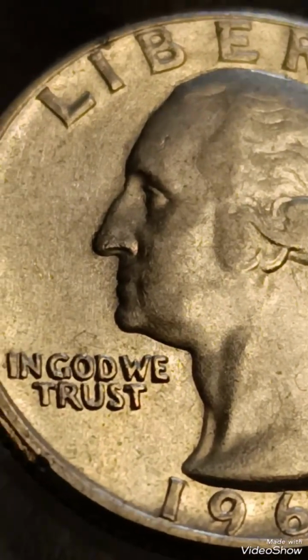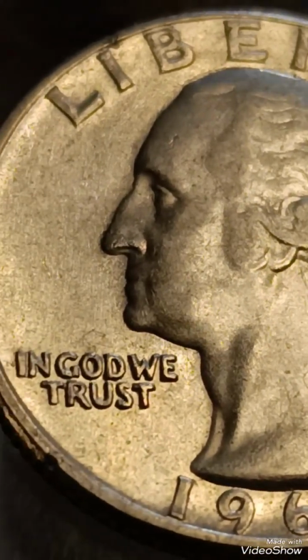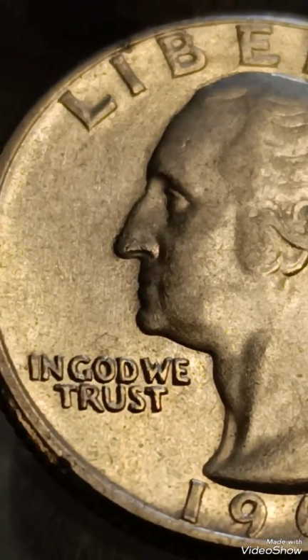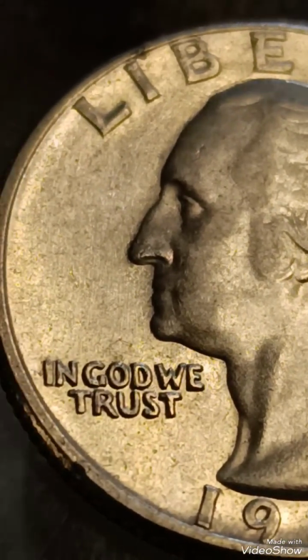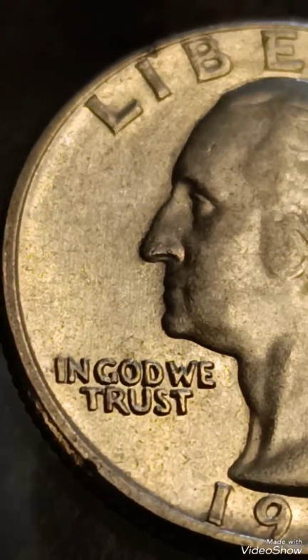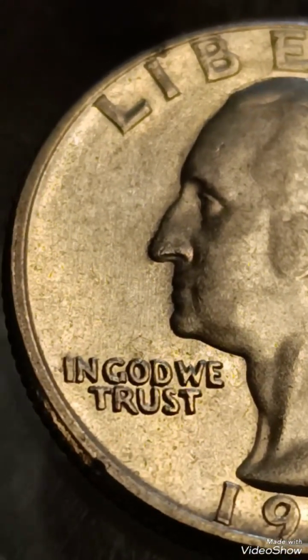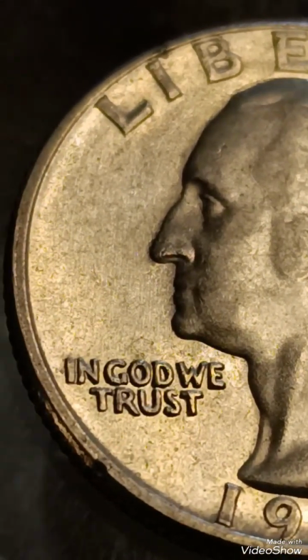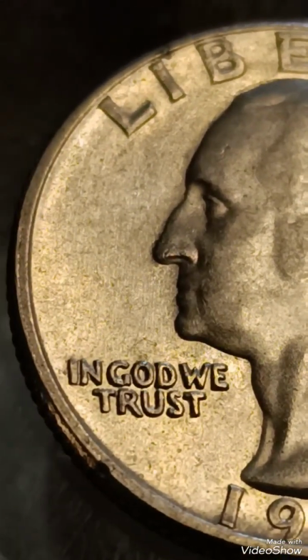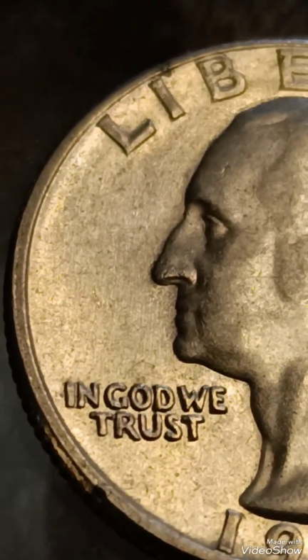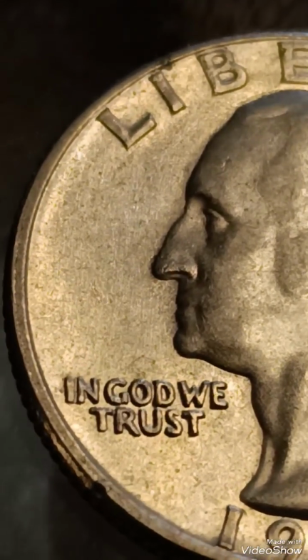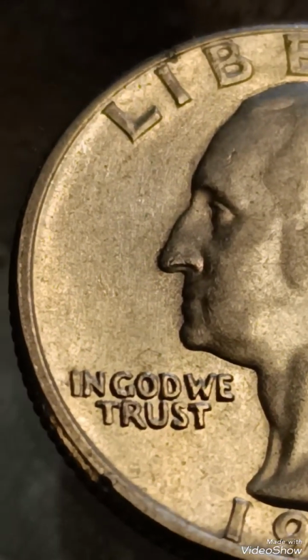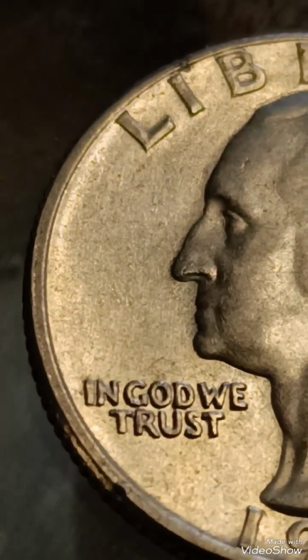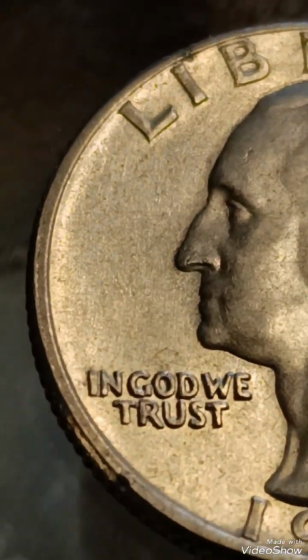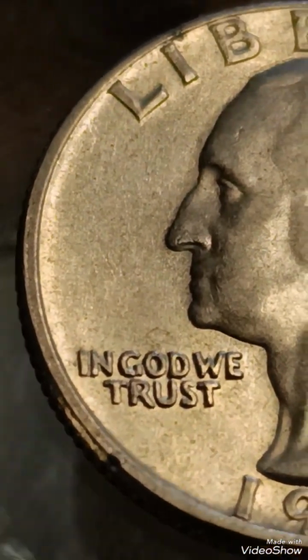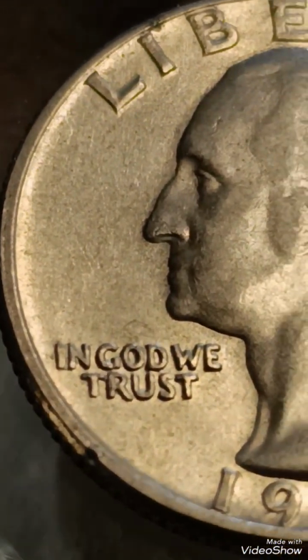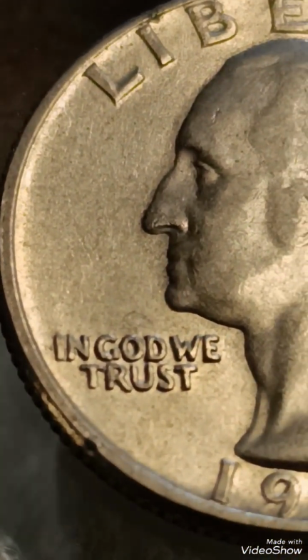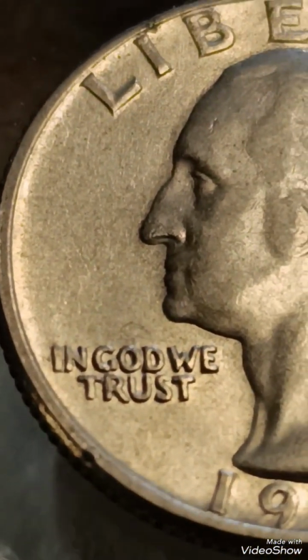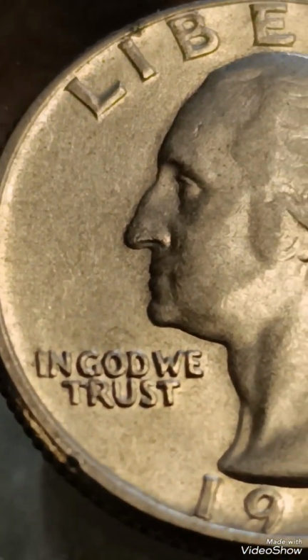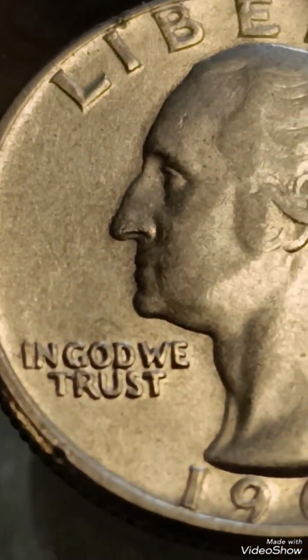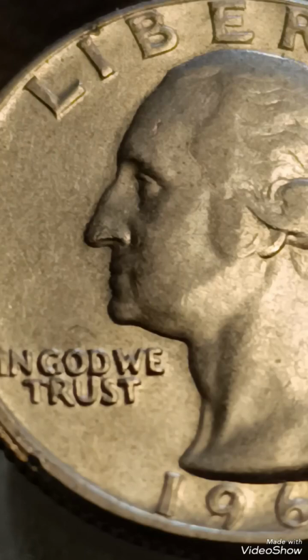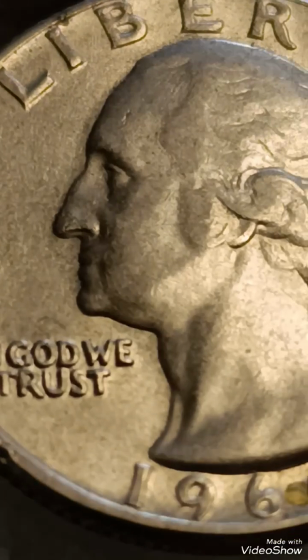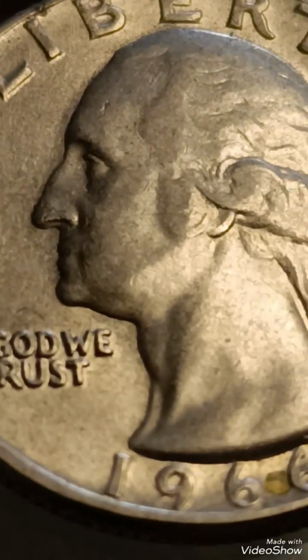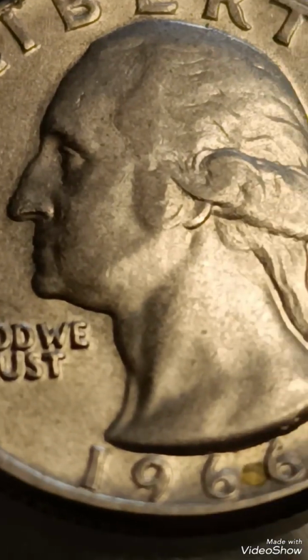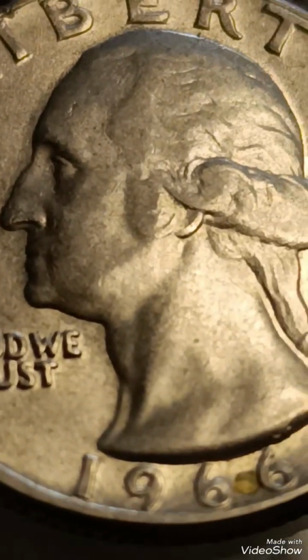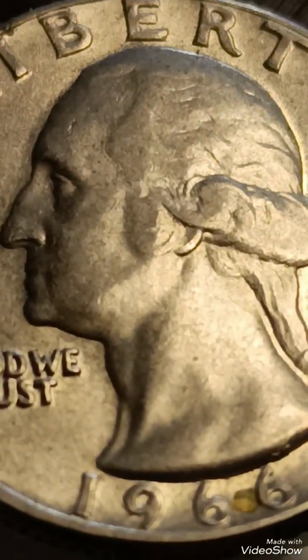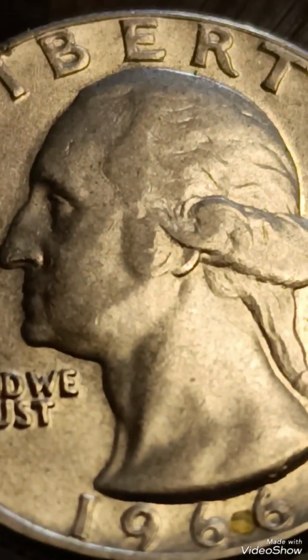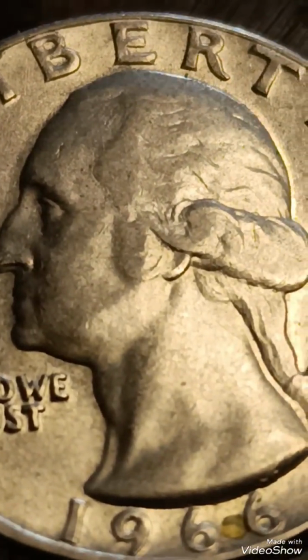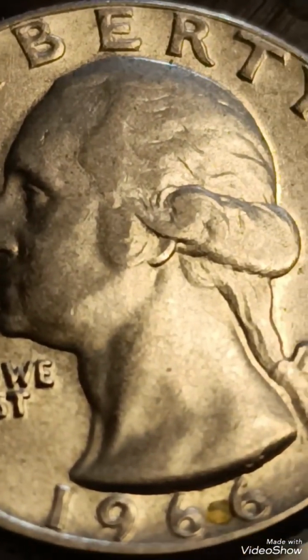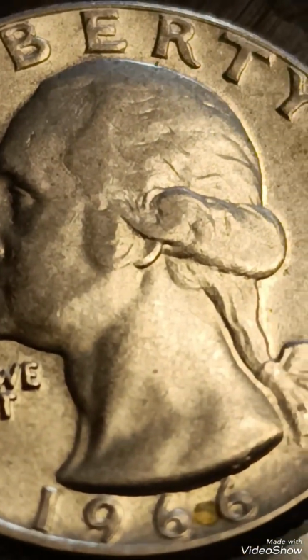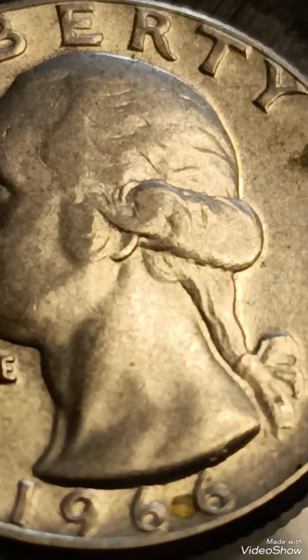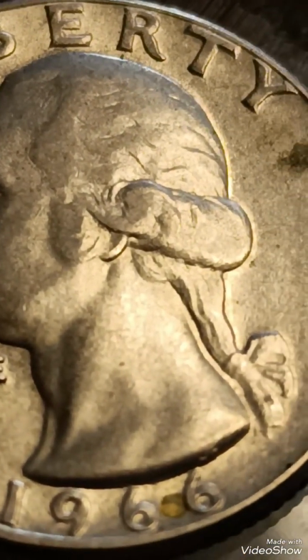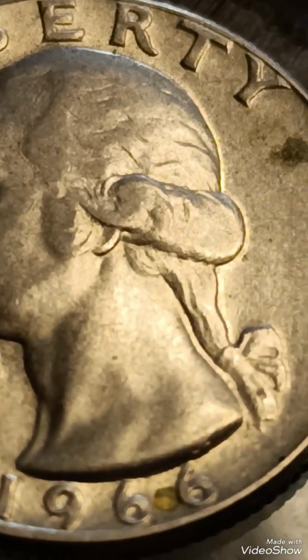If you have one with visible doubling, it's worth having it evaluated by a professional to determine its exact value.